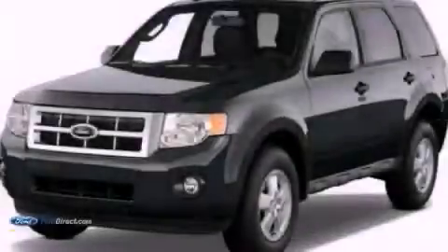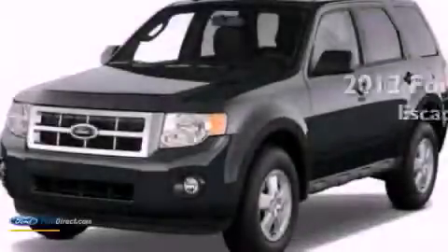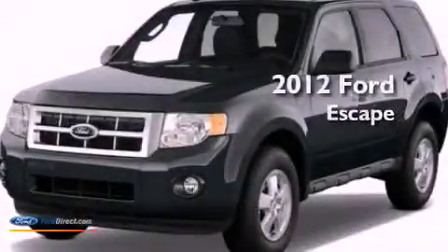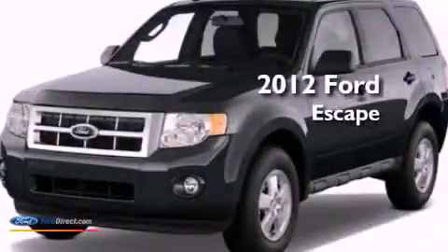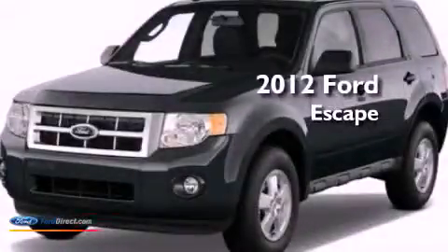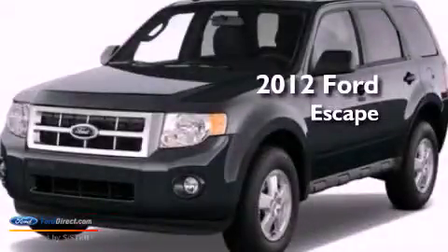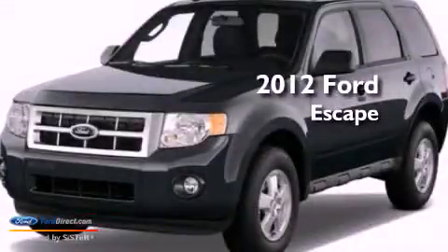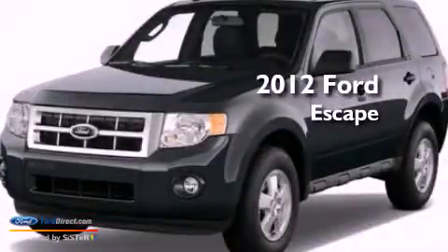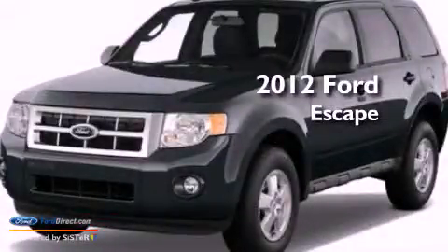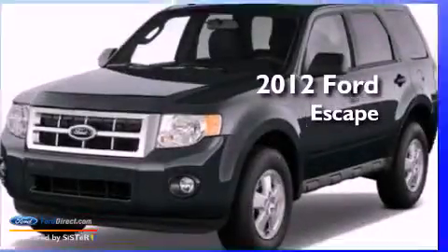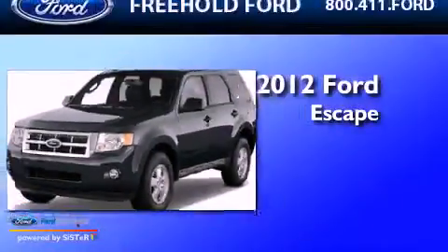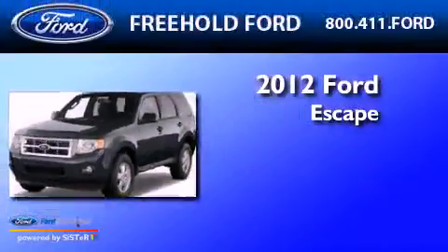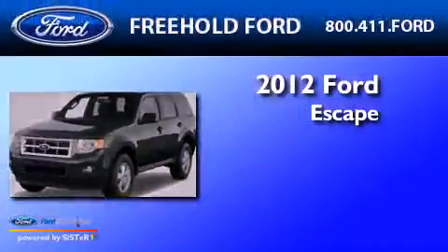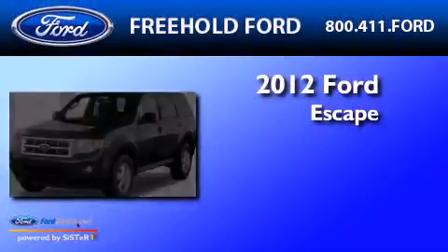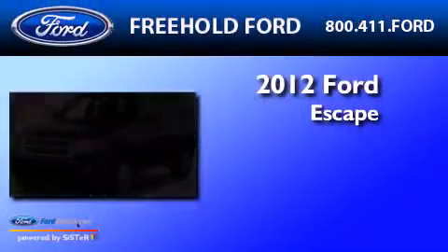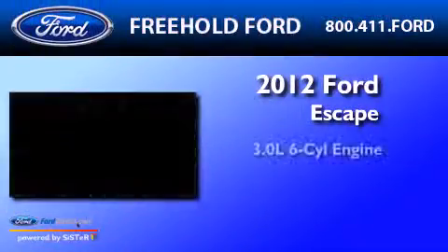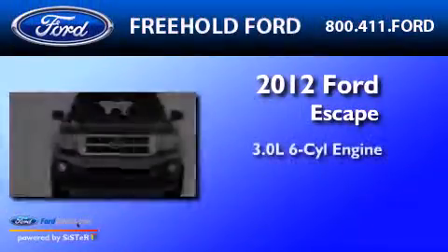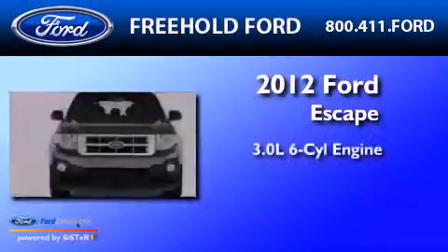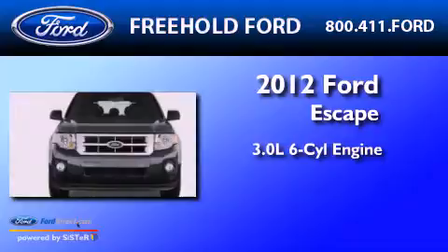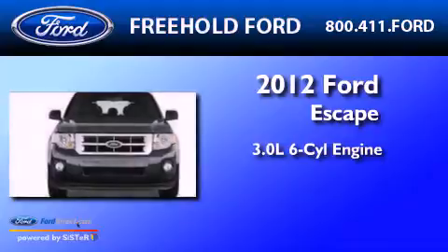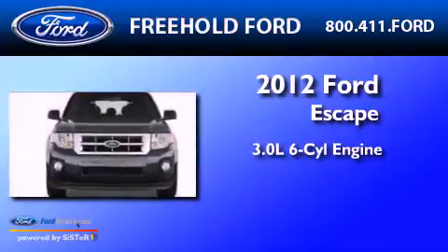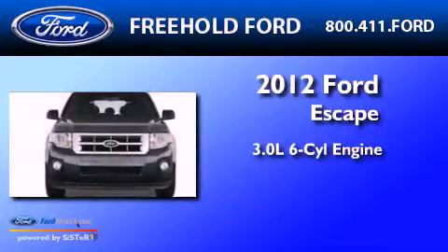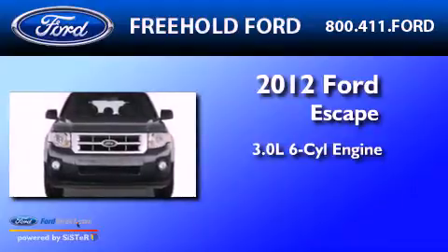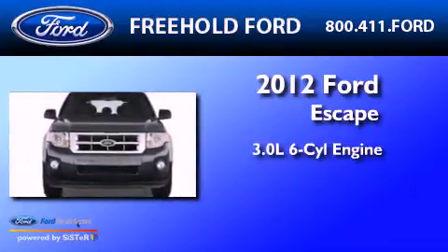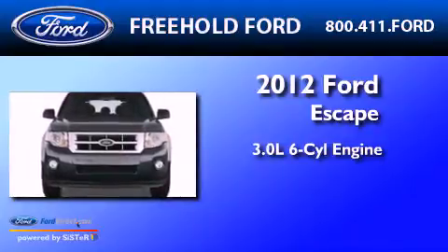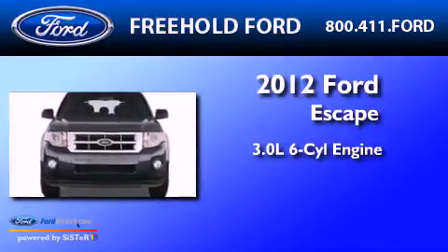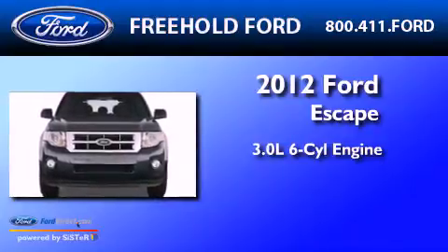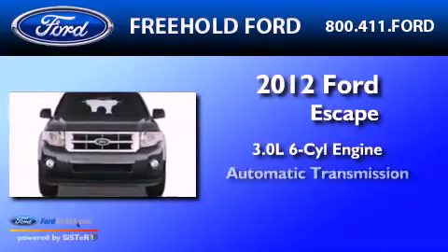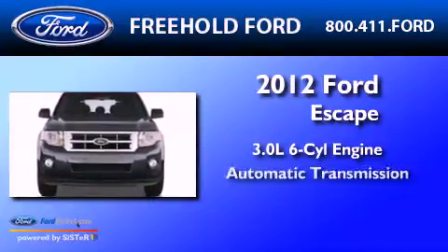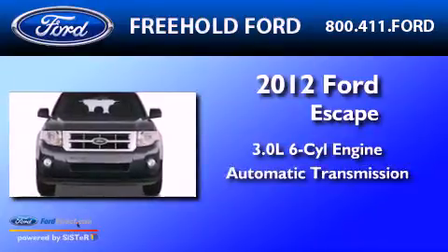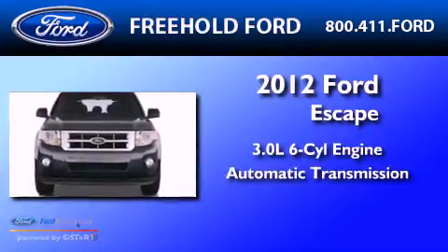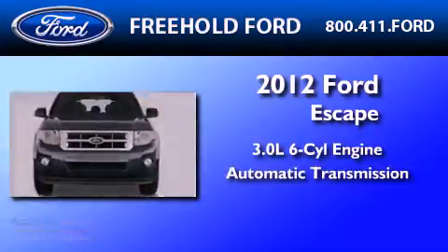This is a 2012 Ford Escape. It features a 3.0-liter six-cylinder engine and an automatic transmission.